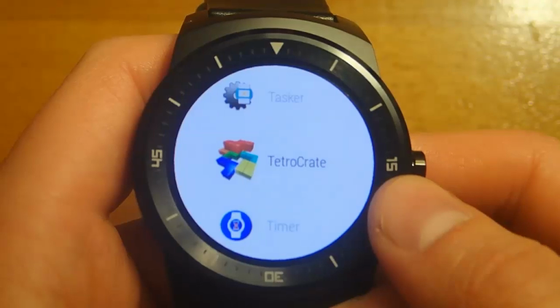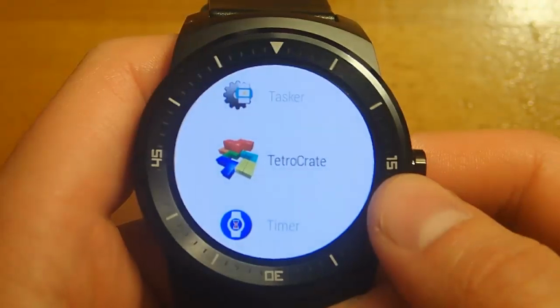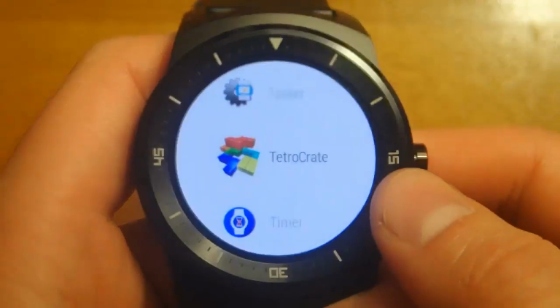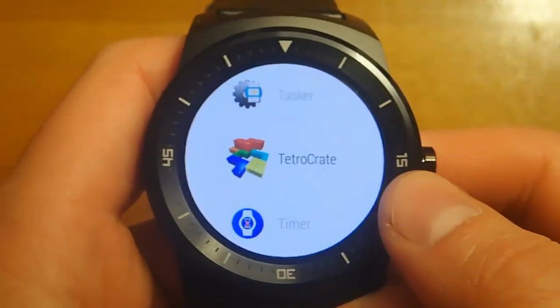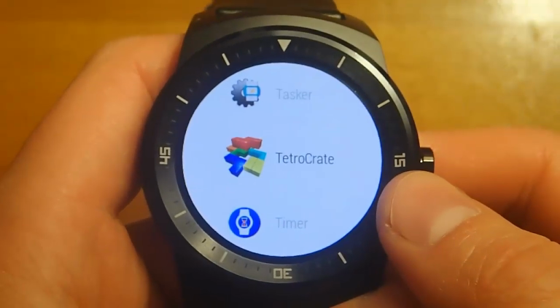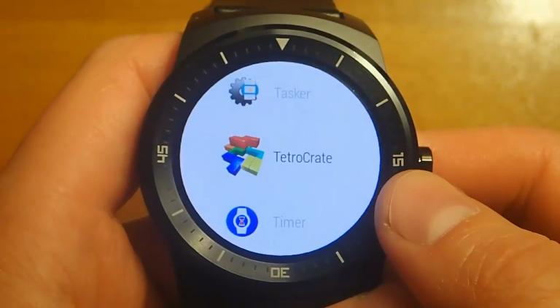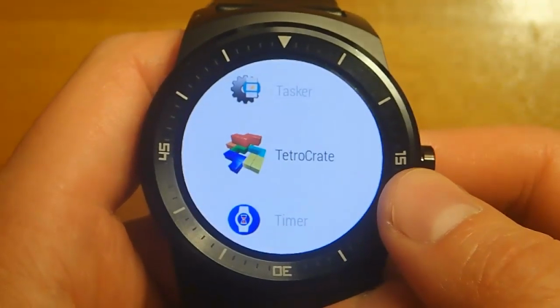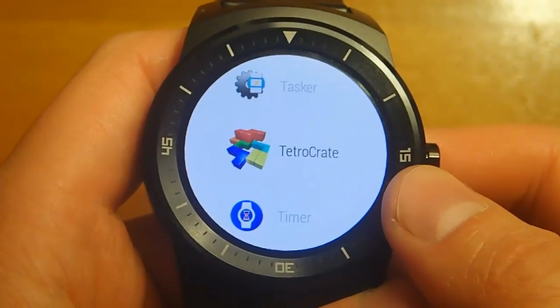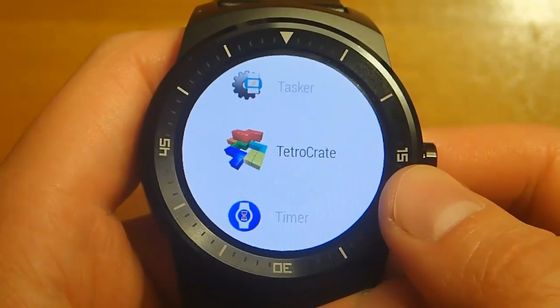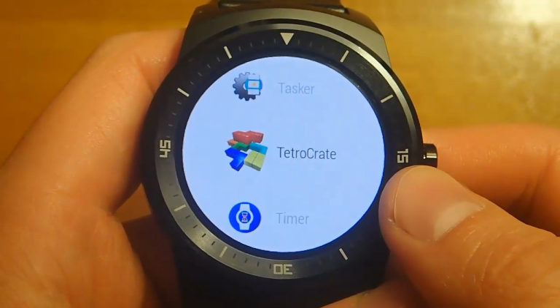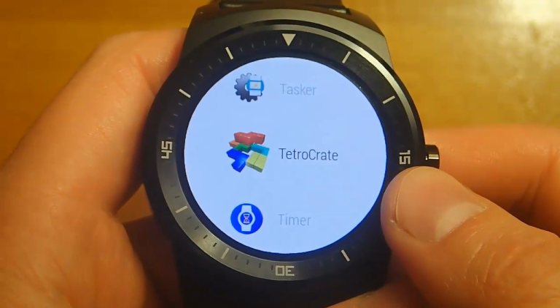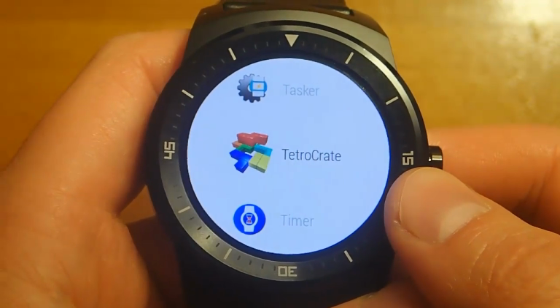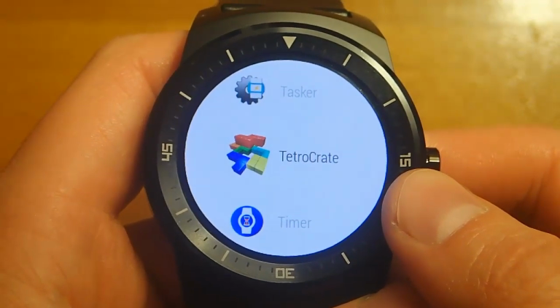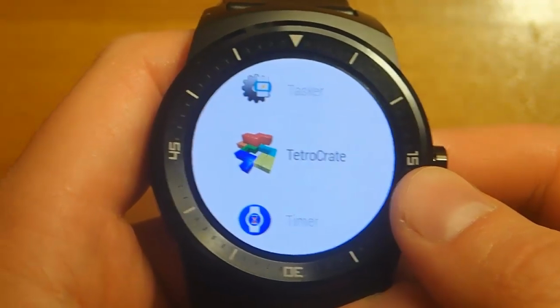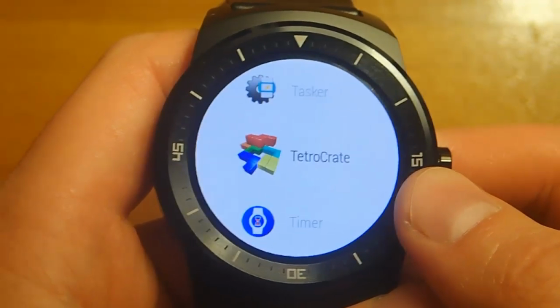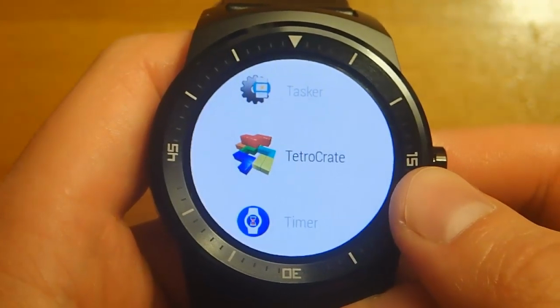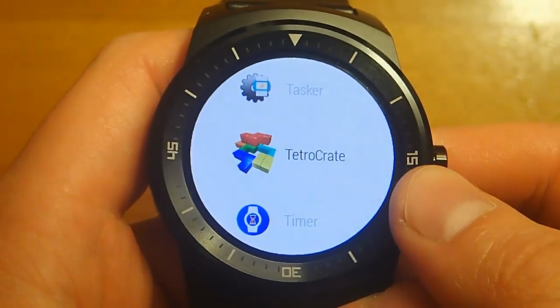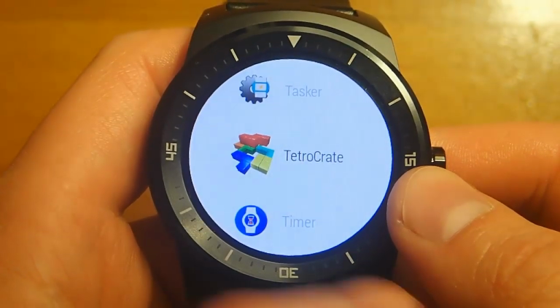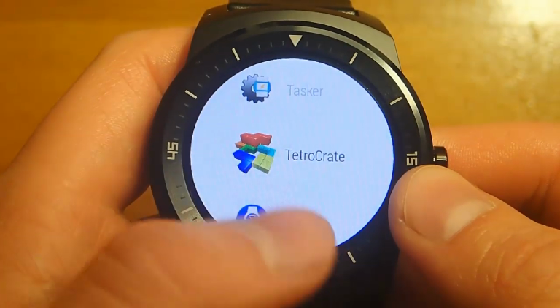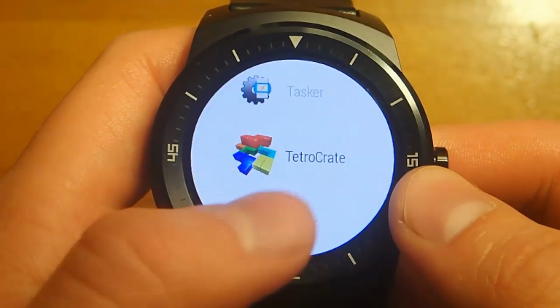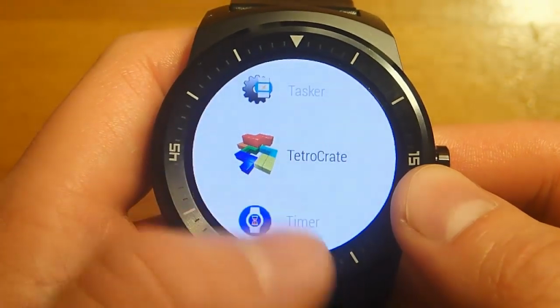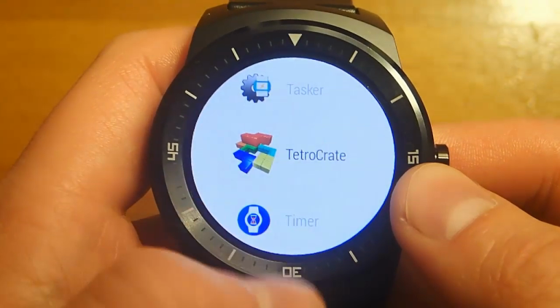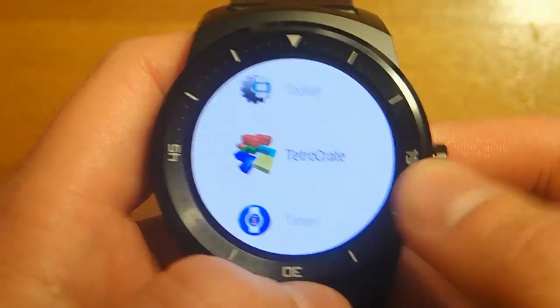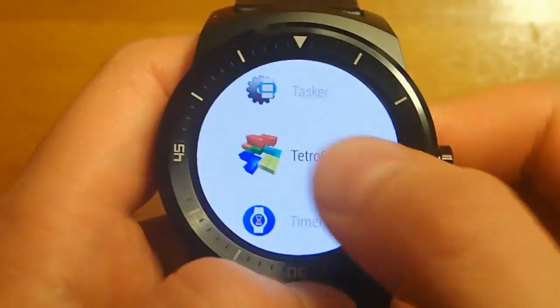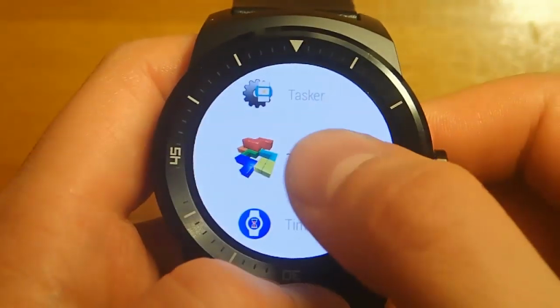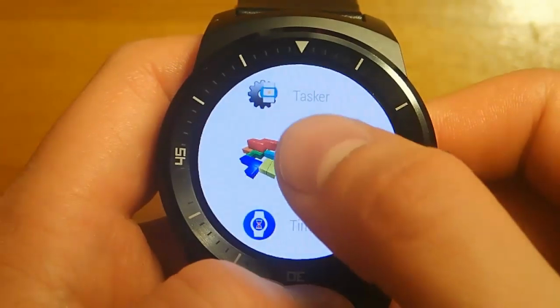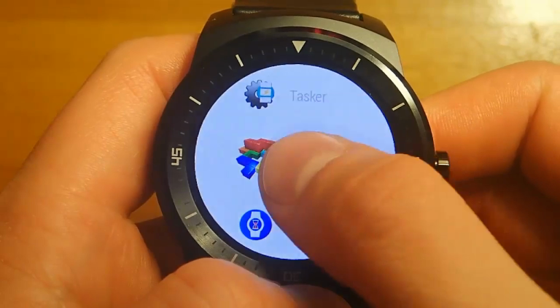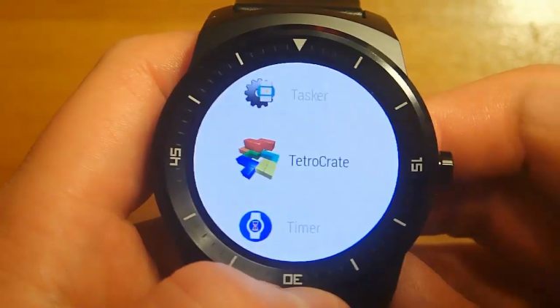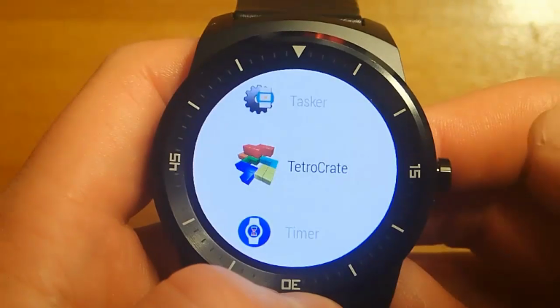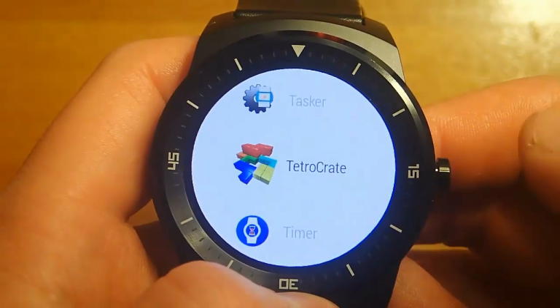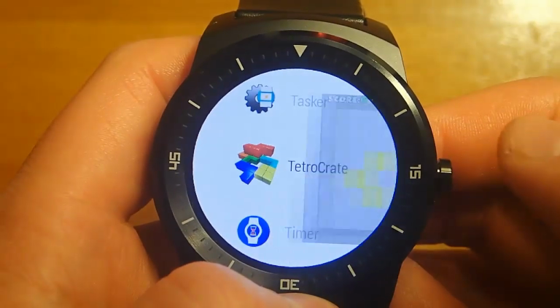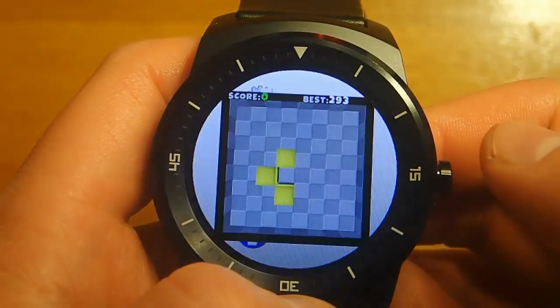Hi guys, today I'm demoing one of my favorite Android Wear games called Tetrocrate. So let's go ahead and take a look.